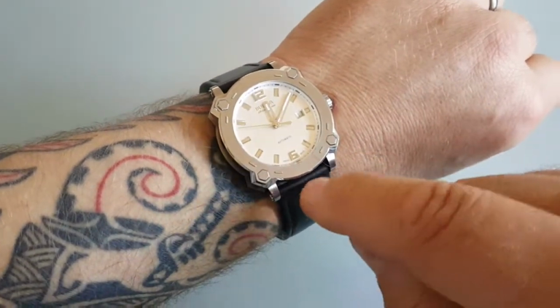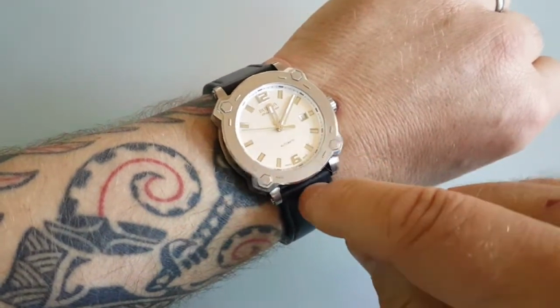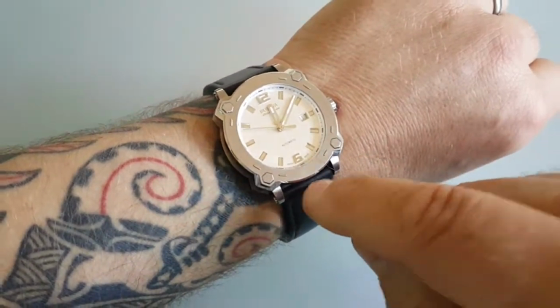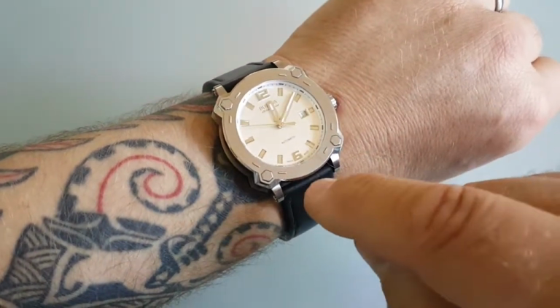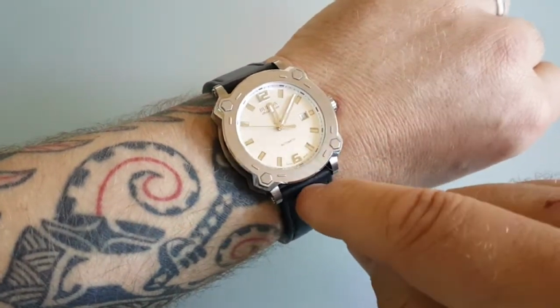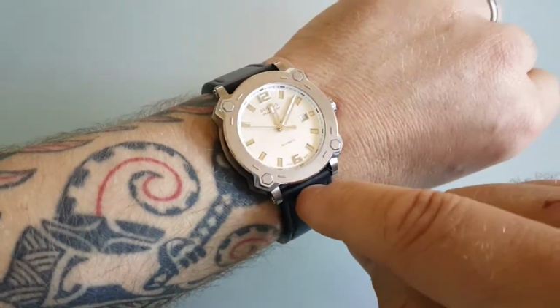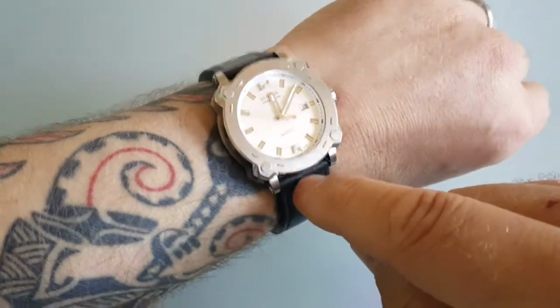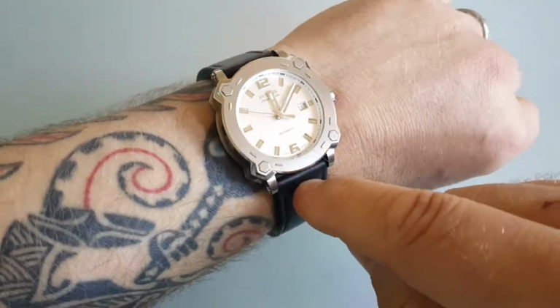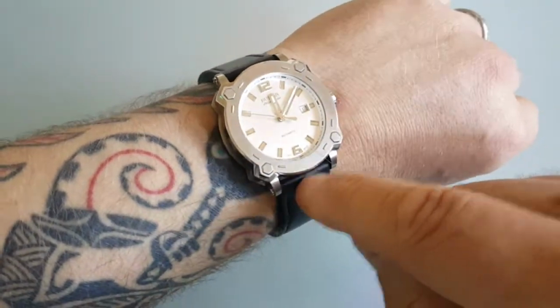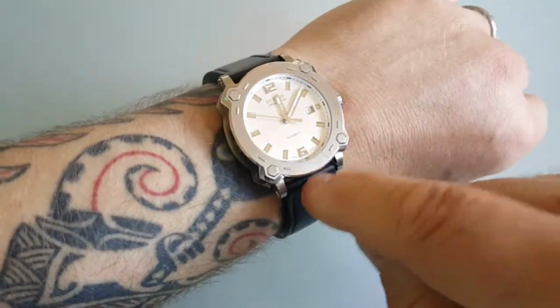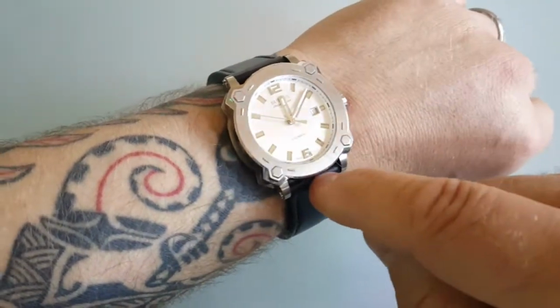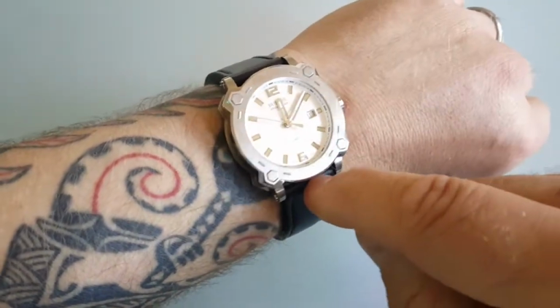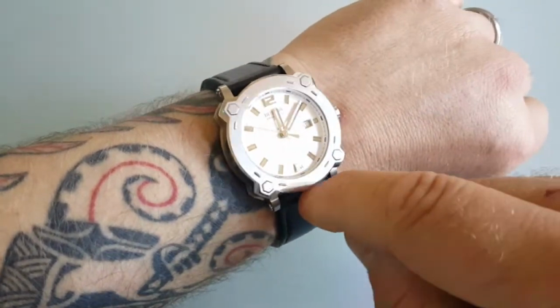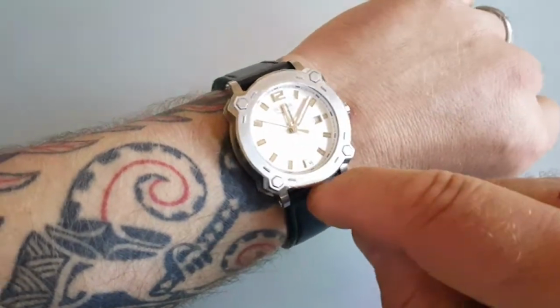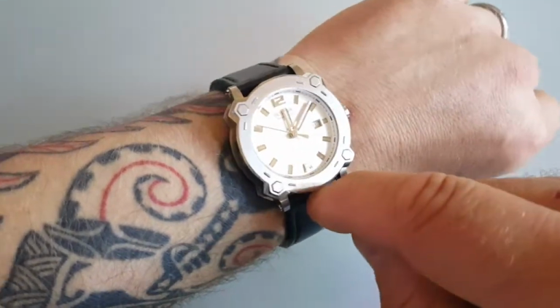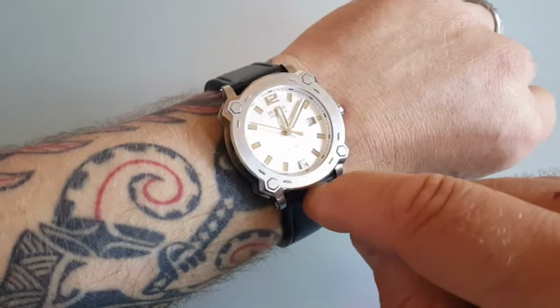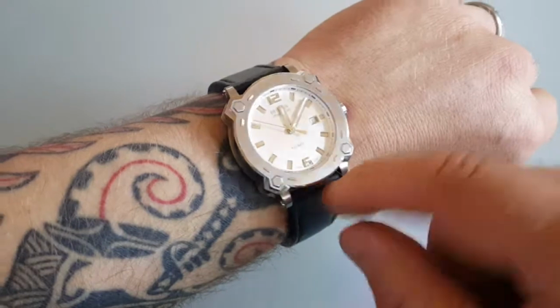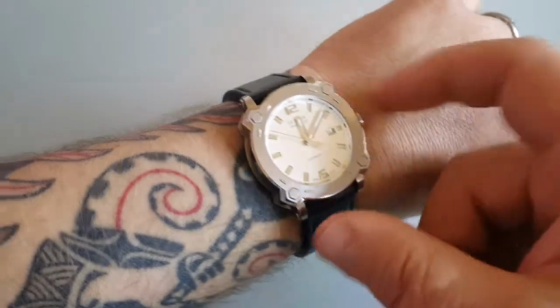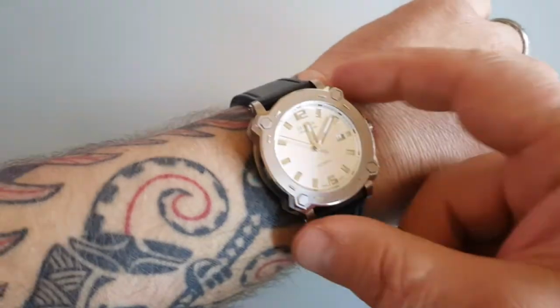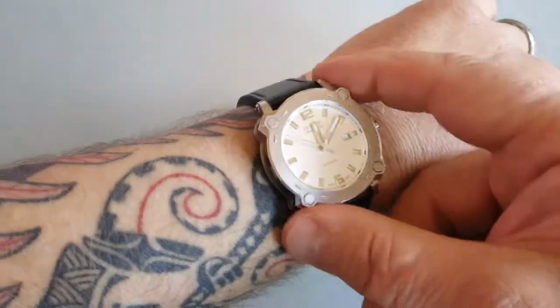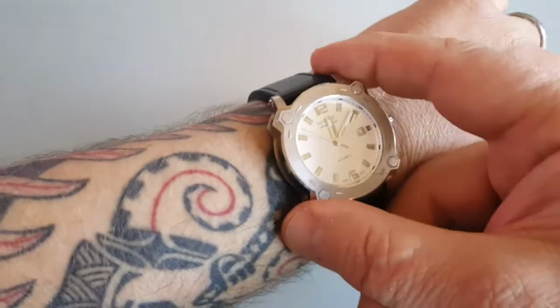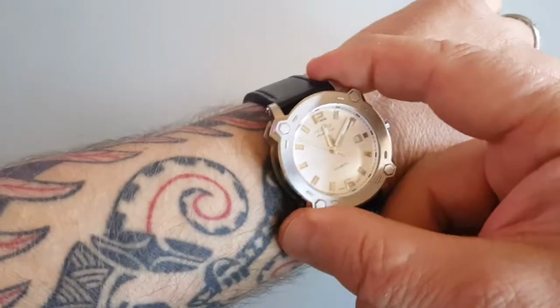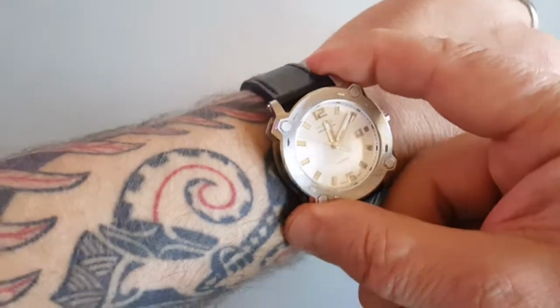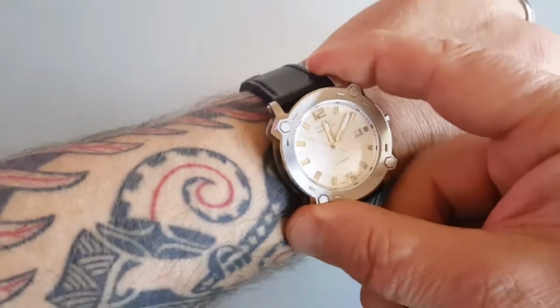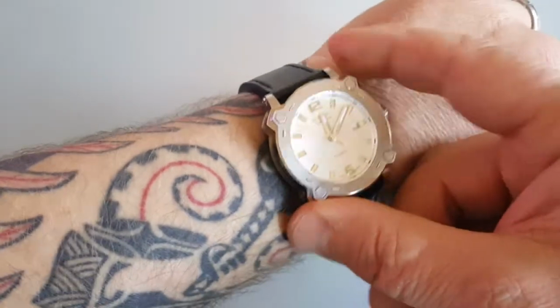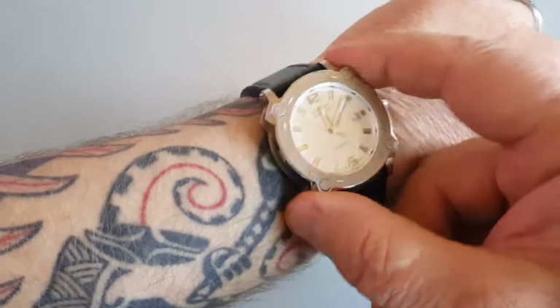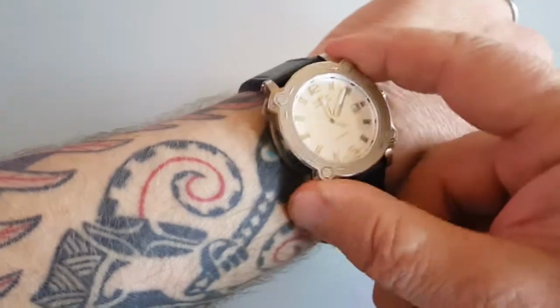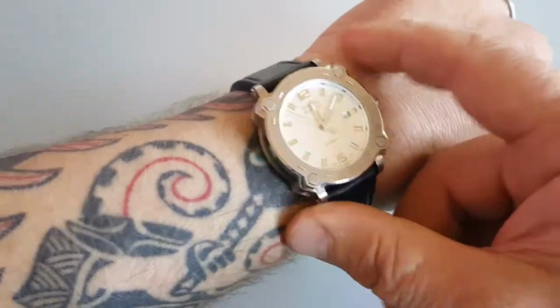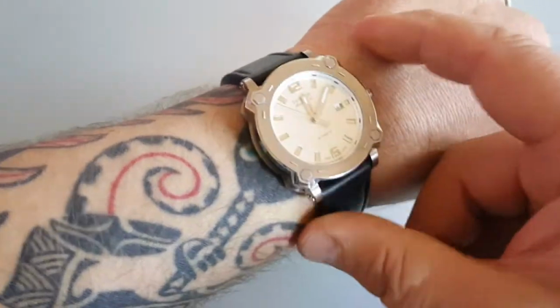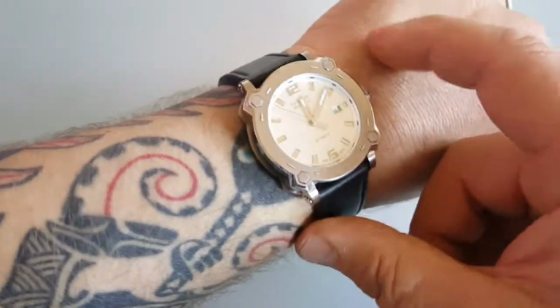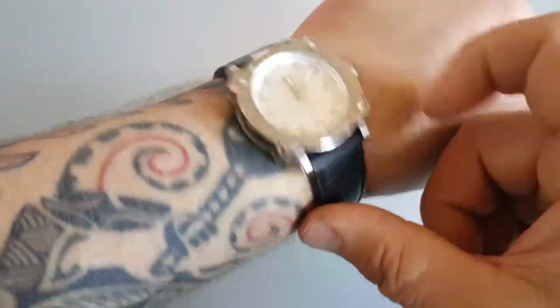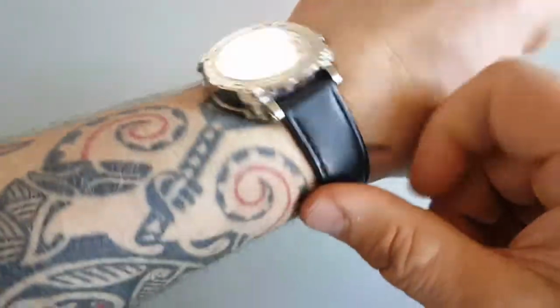Excellent. But honestly, I didn't expect nothing less from Sellita.